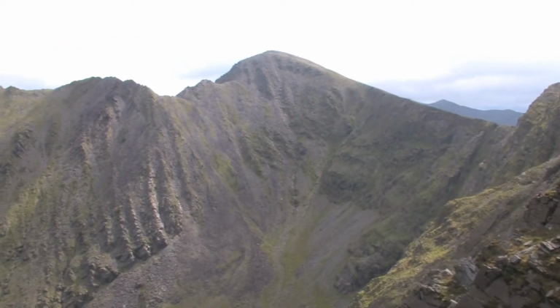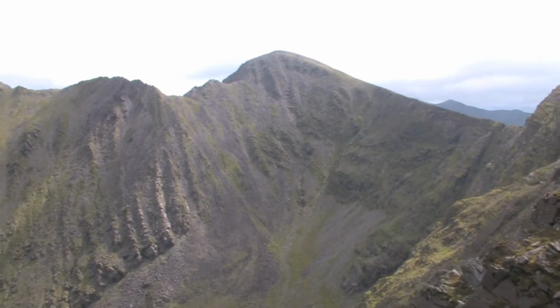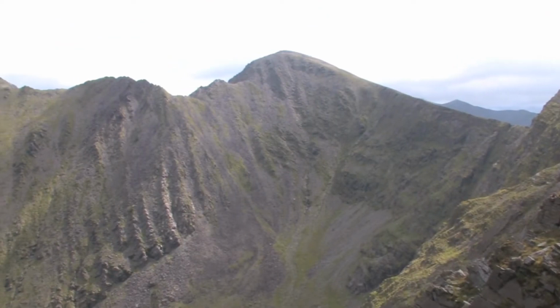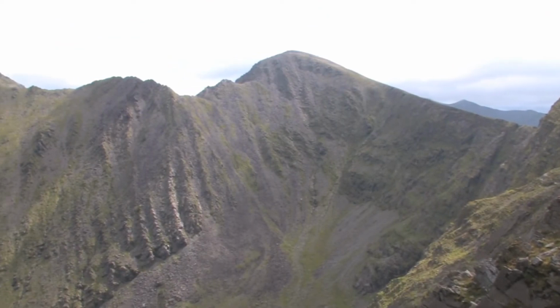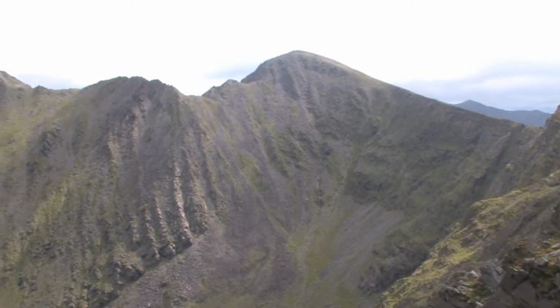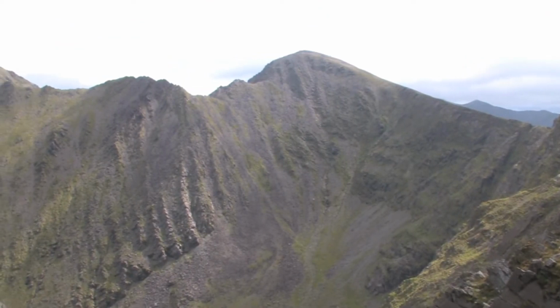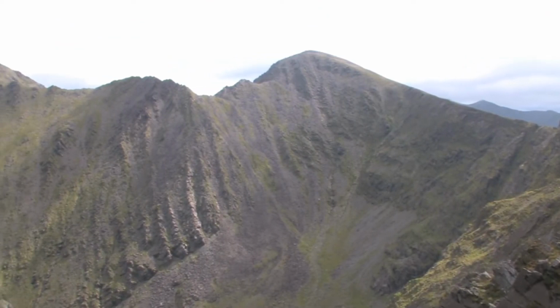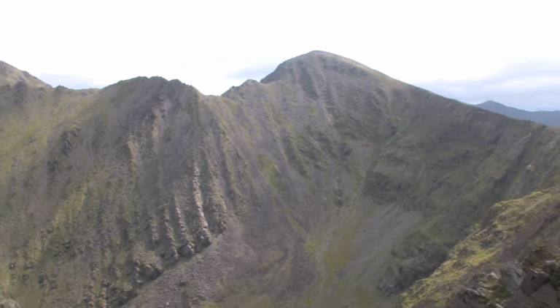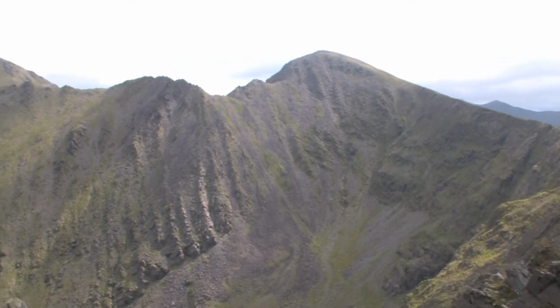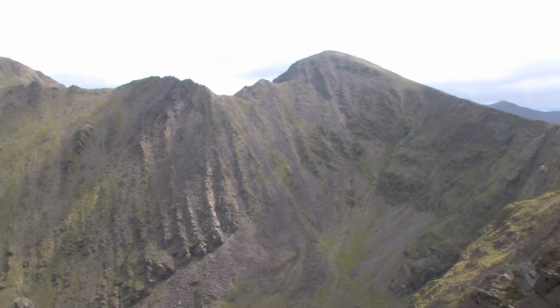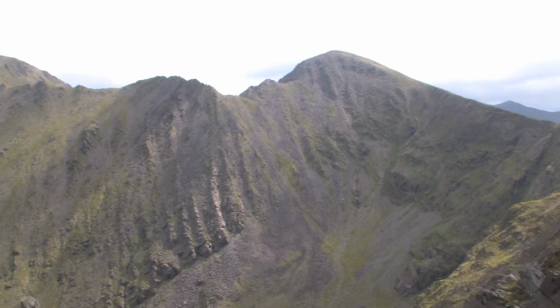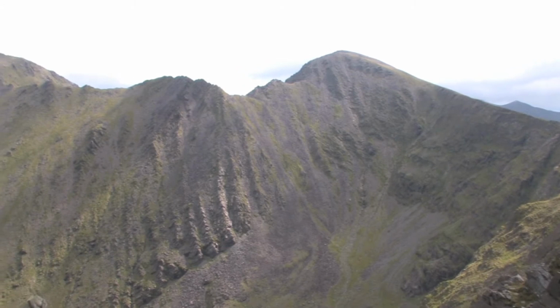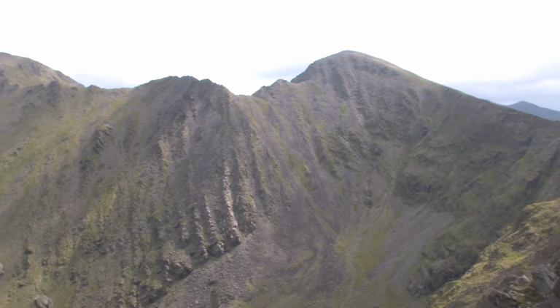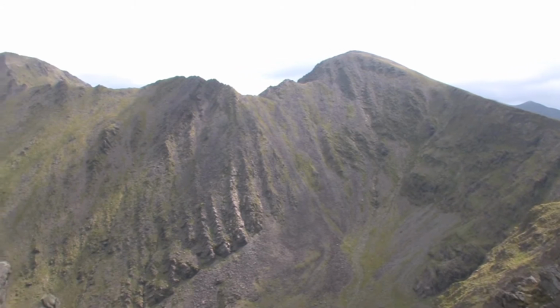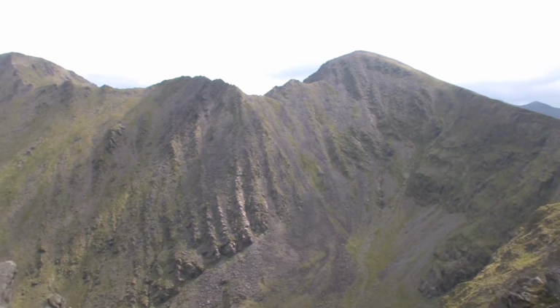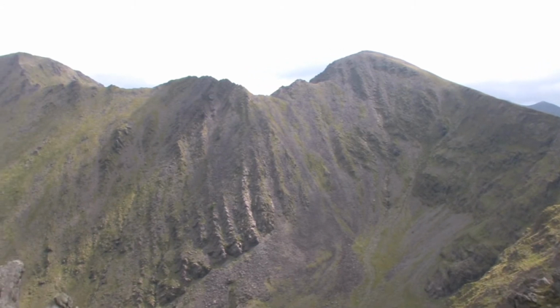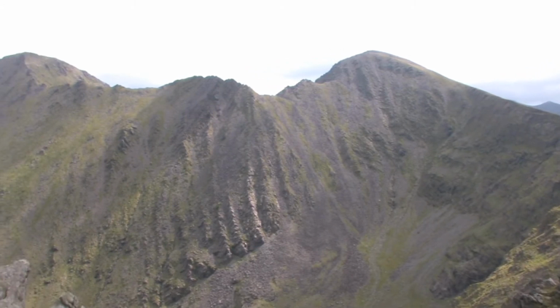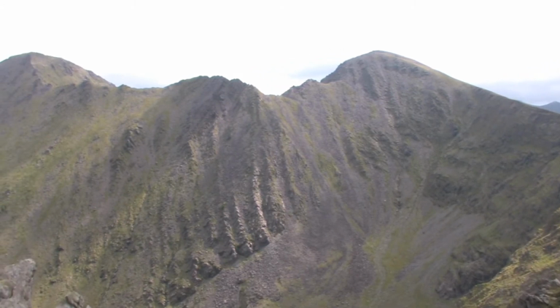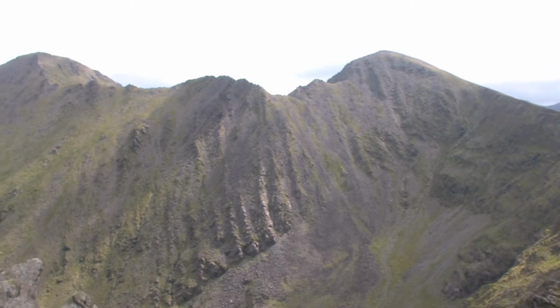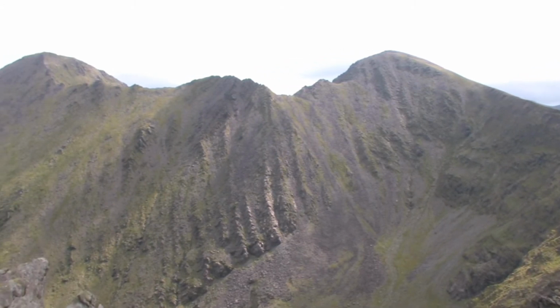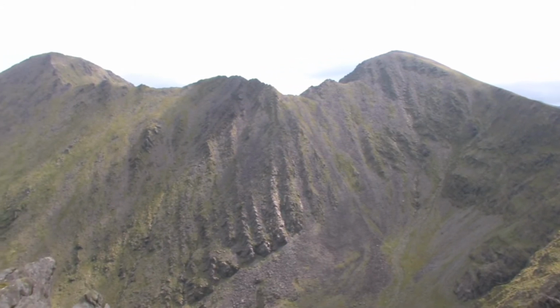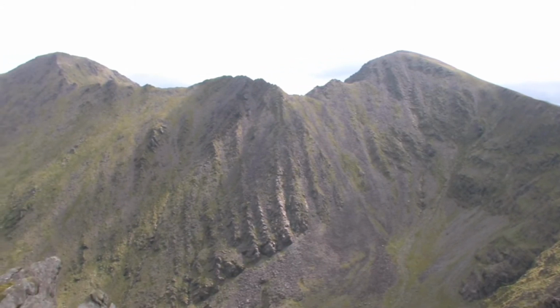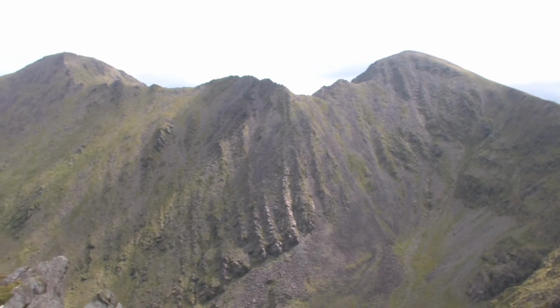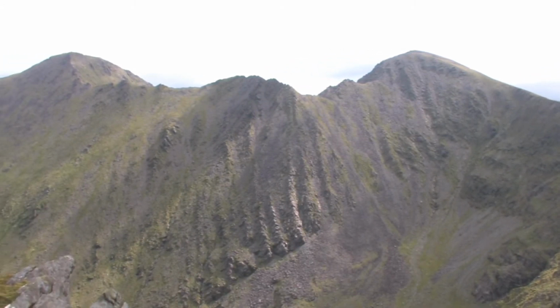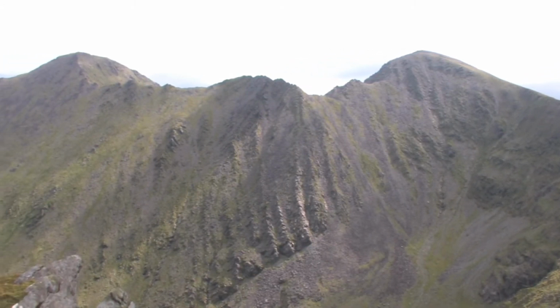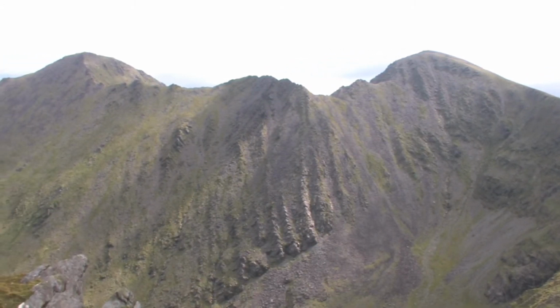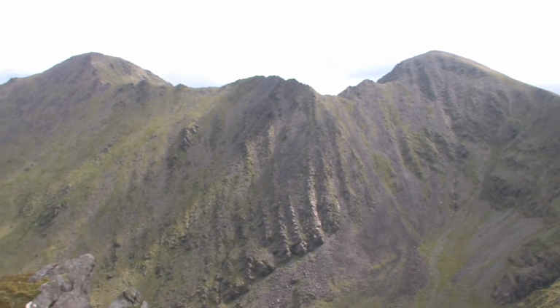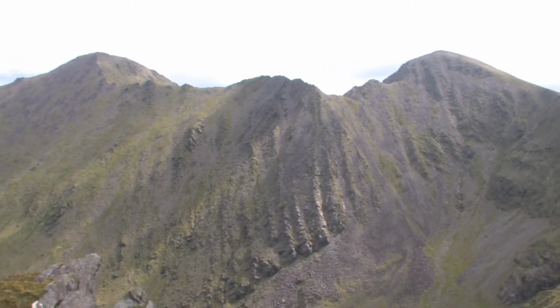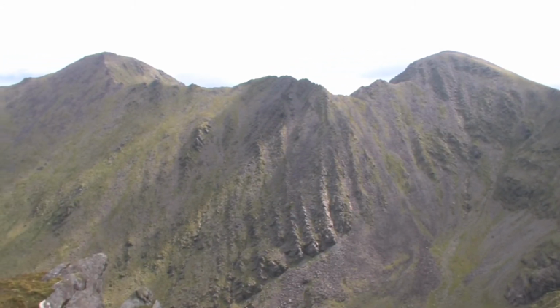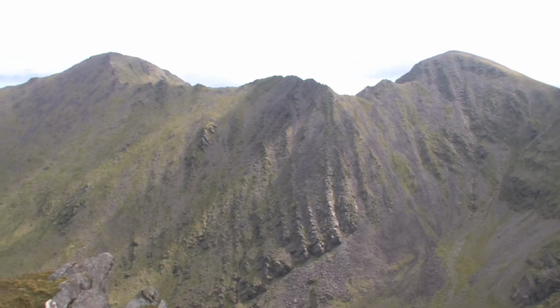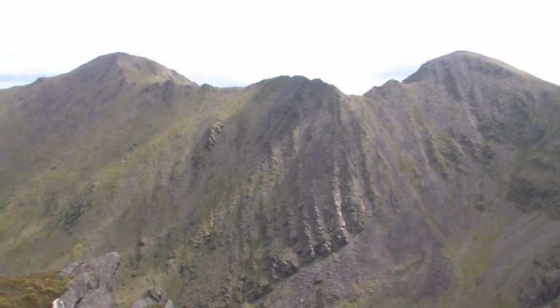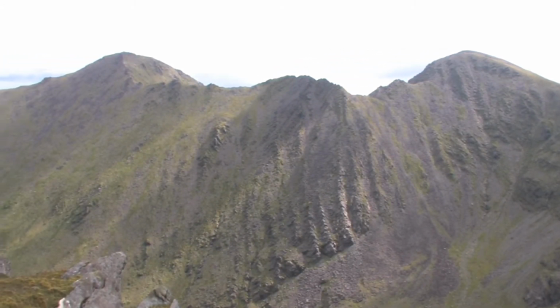From this height I can see Cahar which is to the right, the Beancra ridge in the middle, and the summit of Beancra to the left.